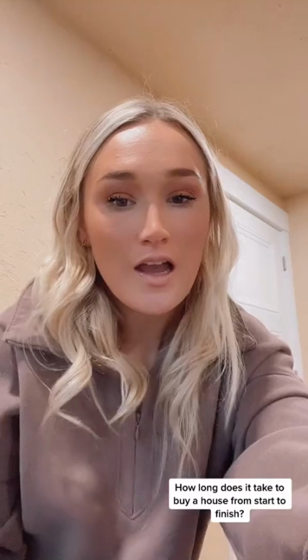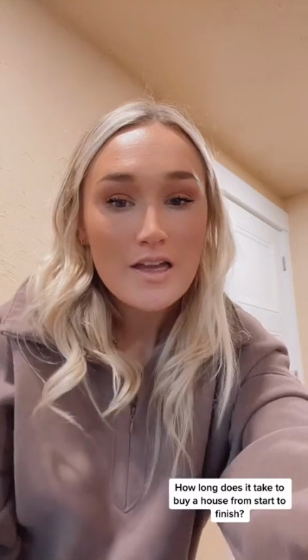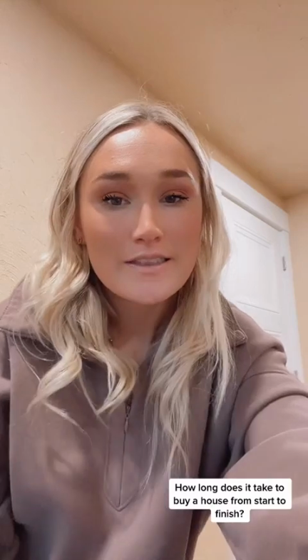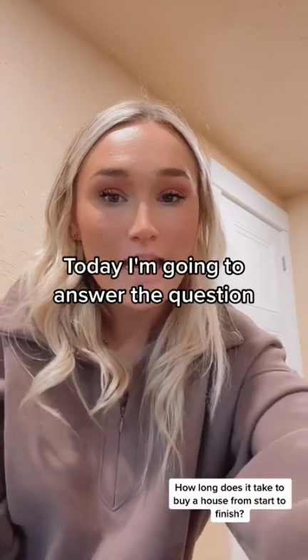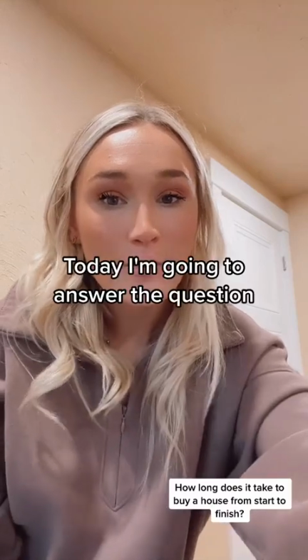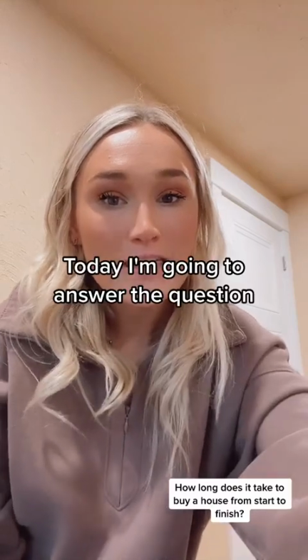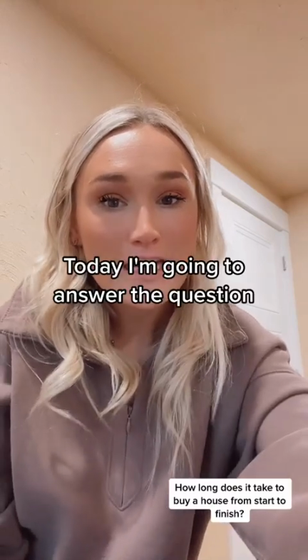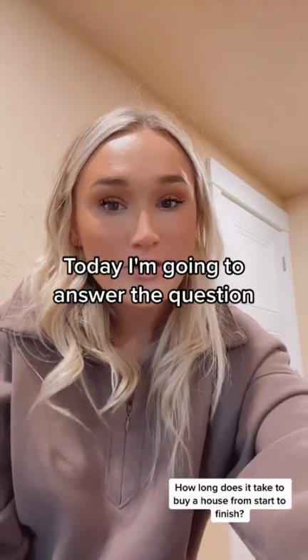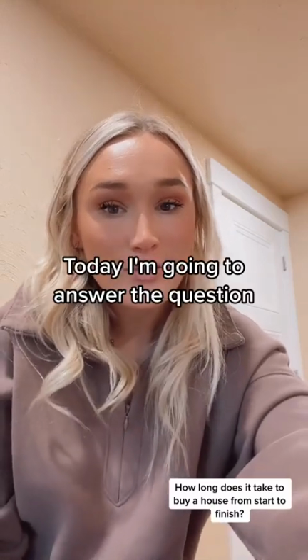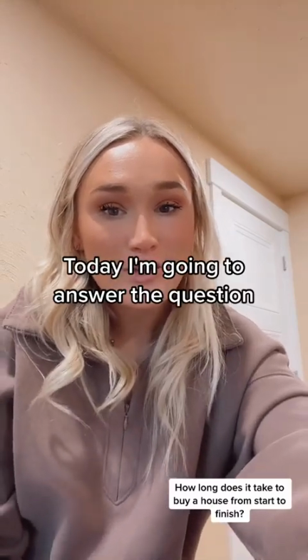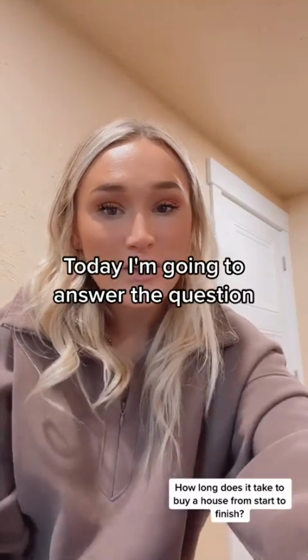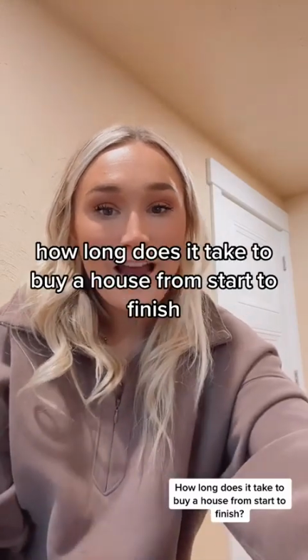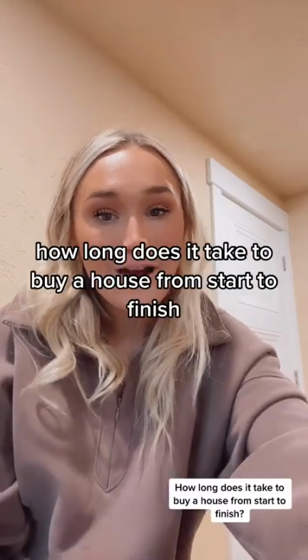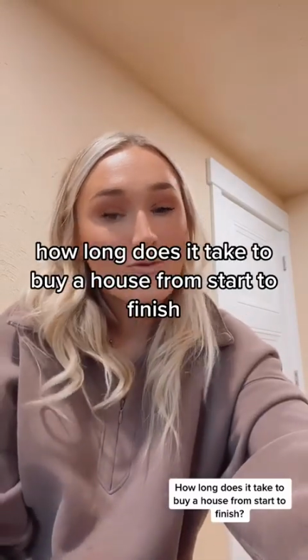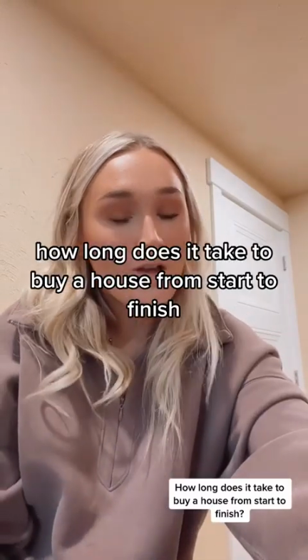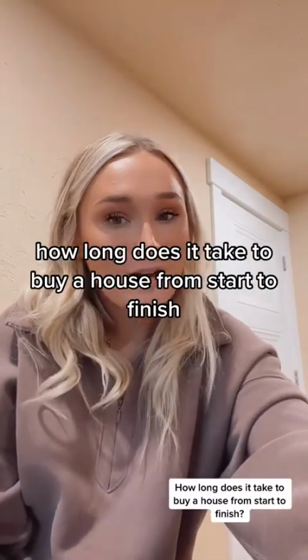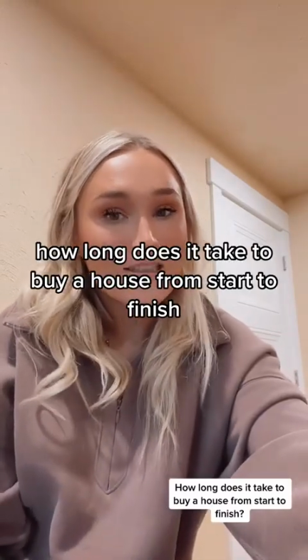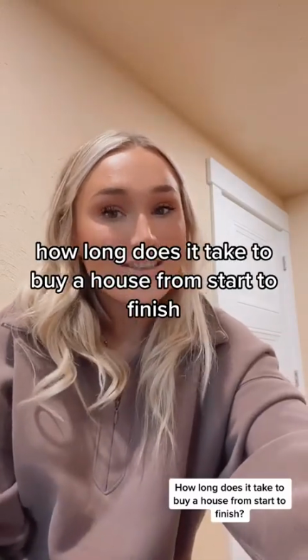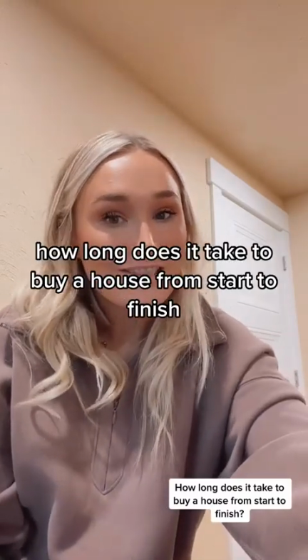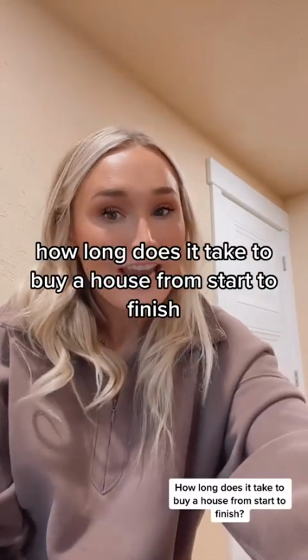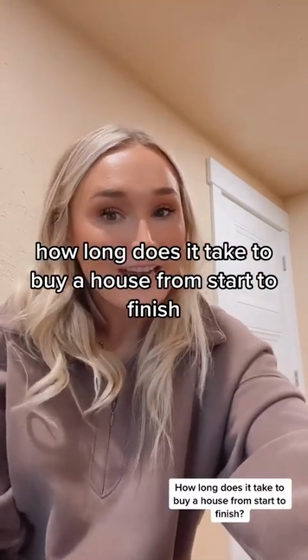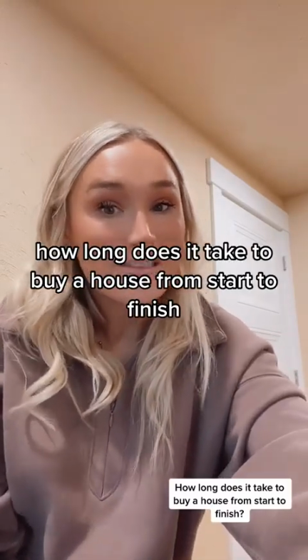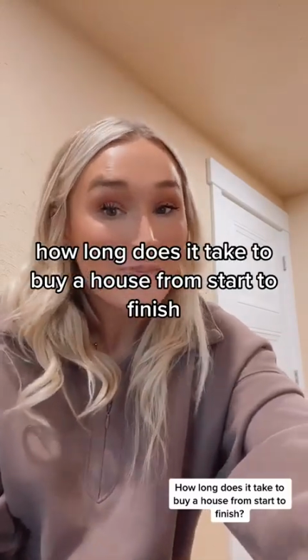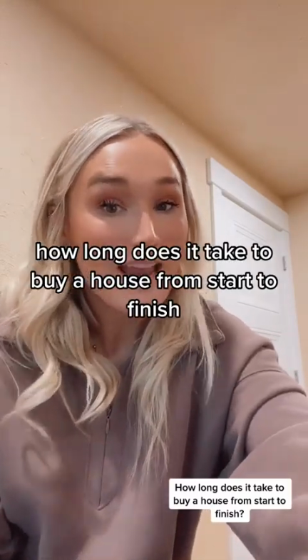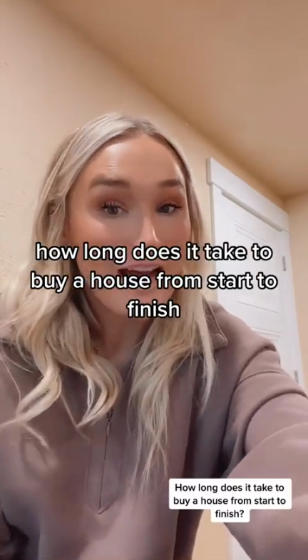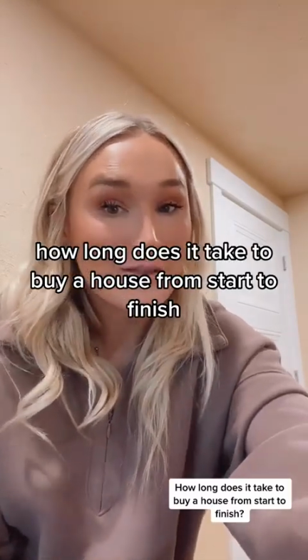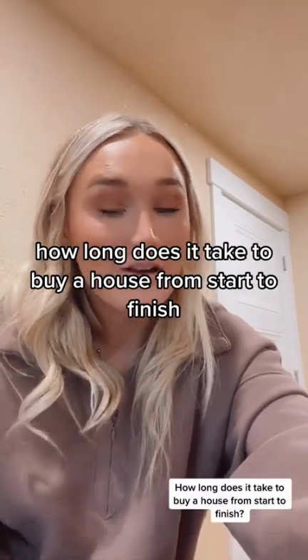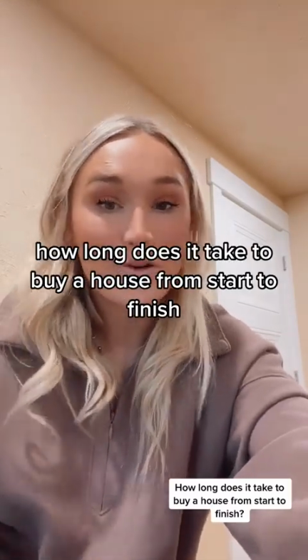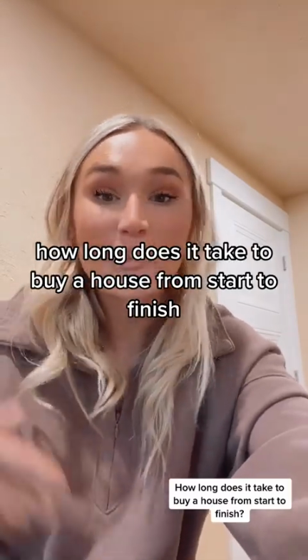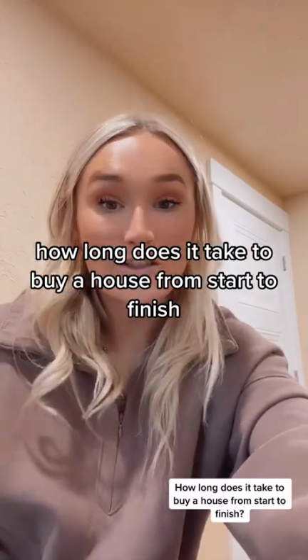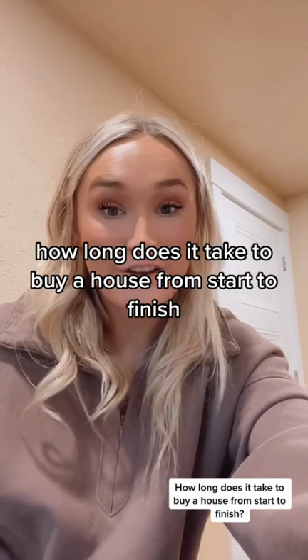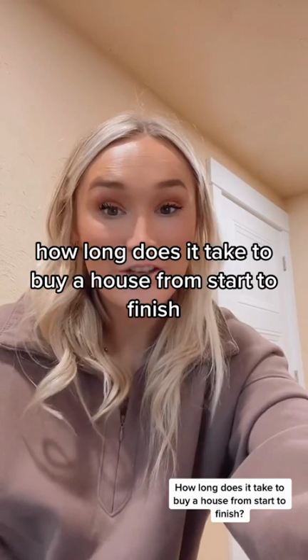Today, I'm going to answer the question: how long does it take to buy a house from start to finish?